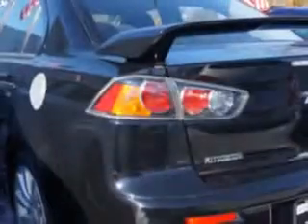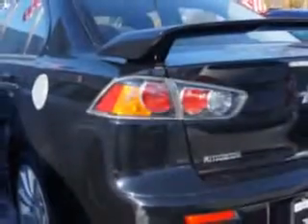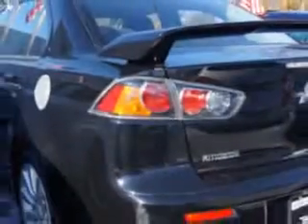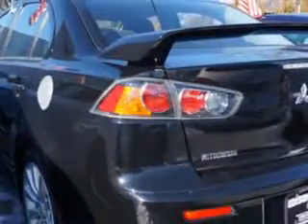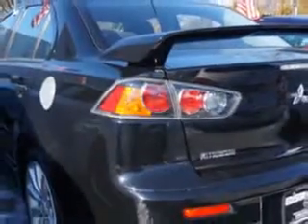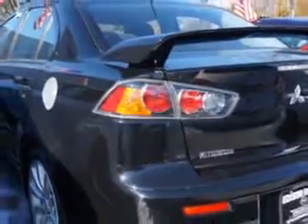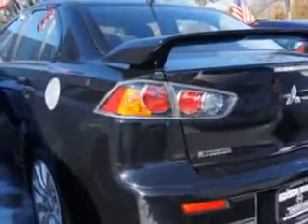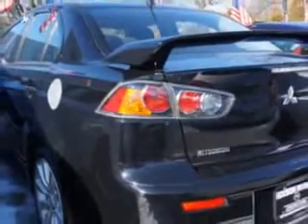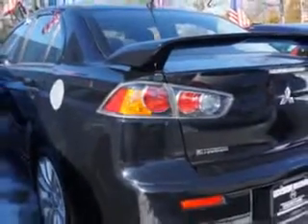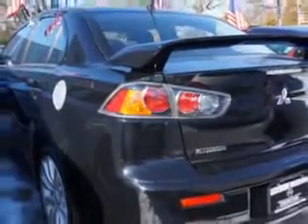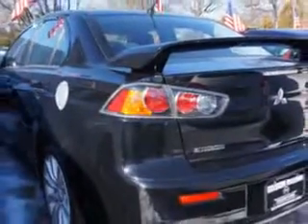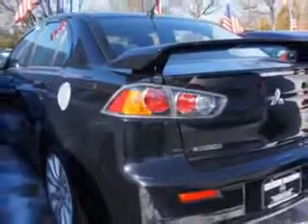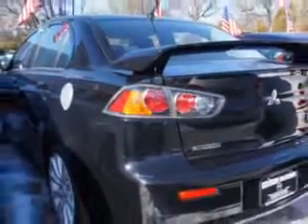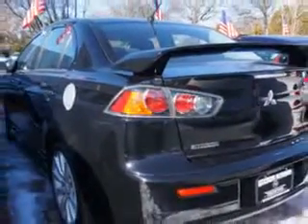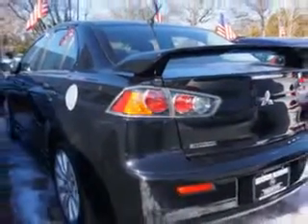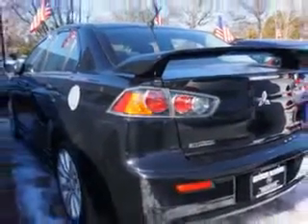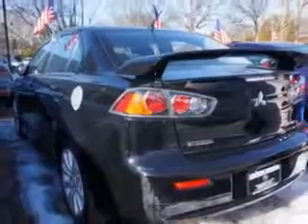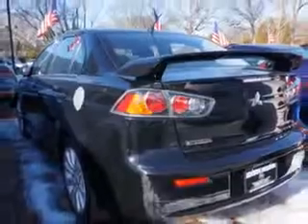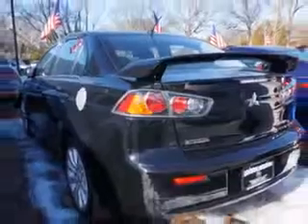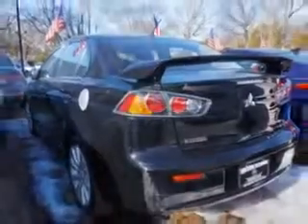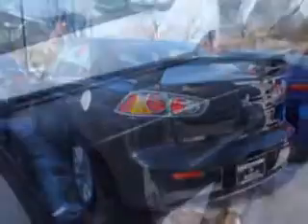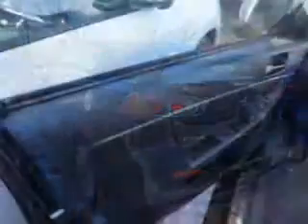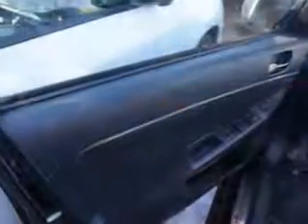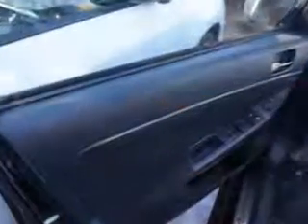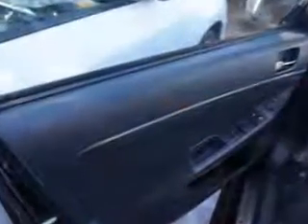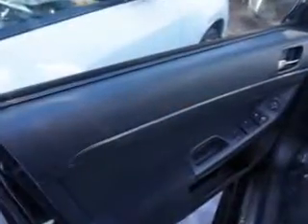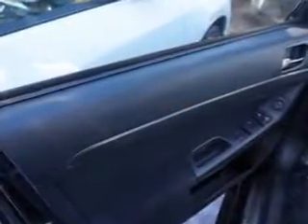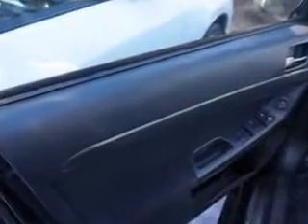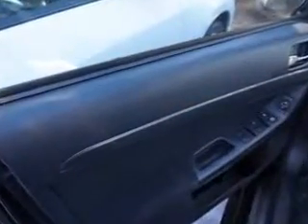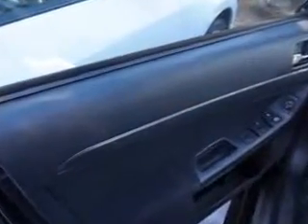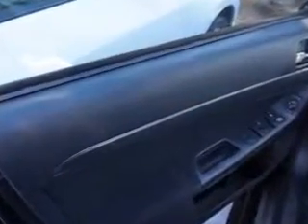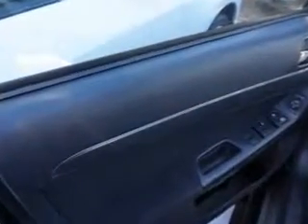Enjoy the drive and have peace of mind in this 2011 Mitsubishi Lancer. See us at Edison Nissan today.